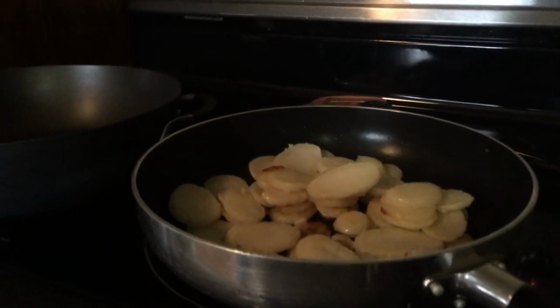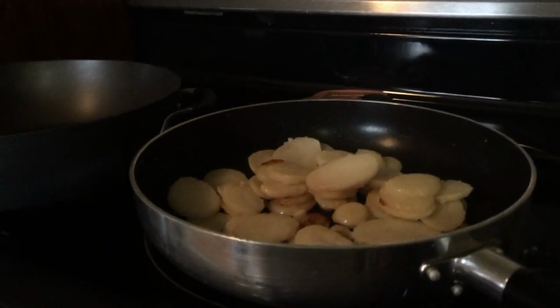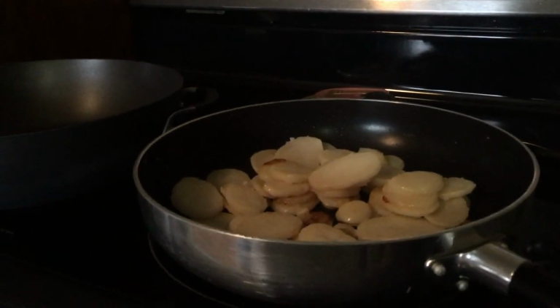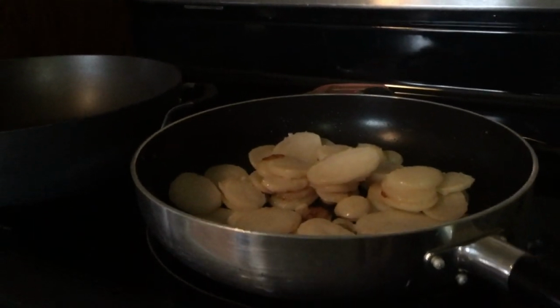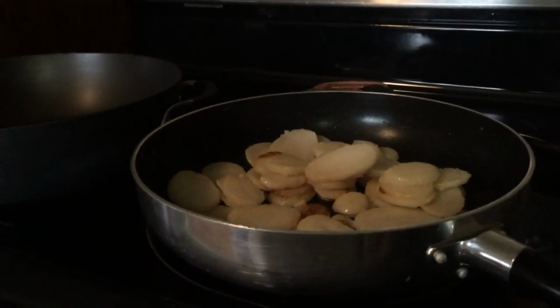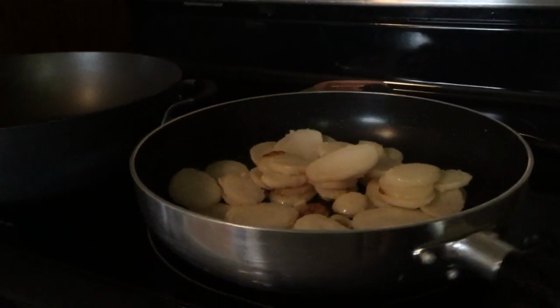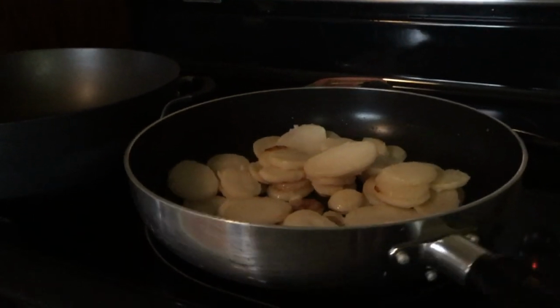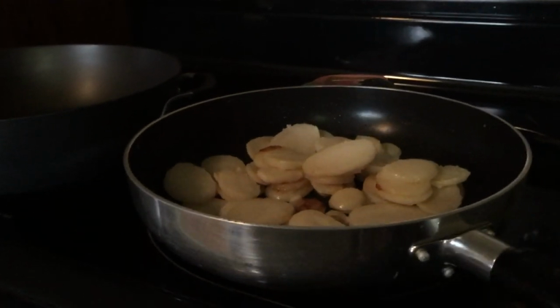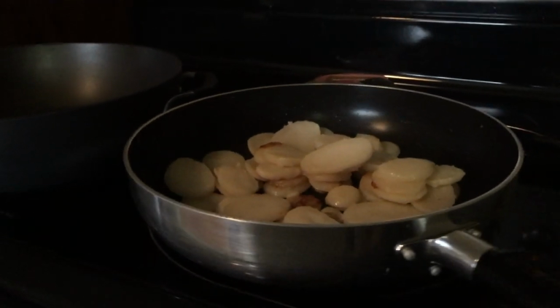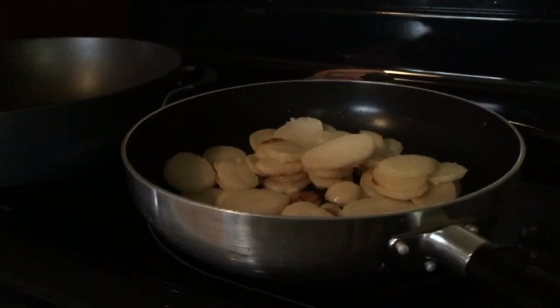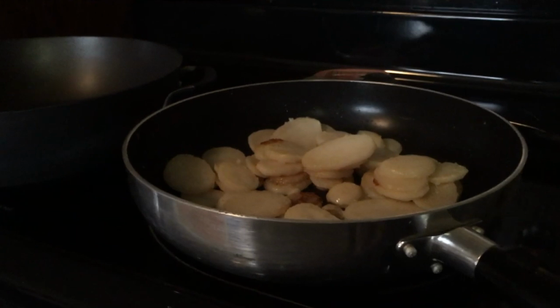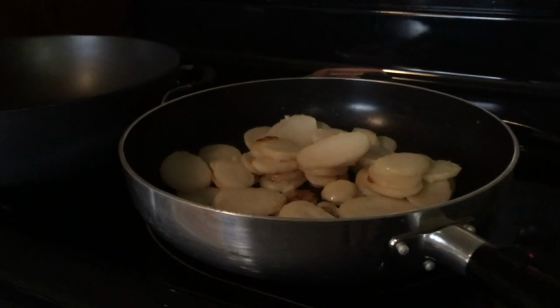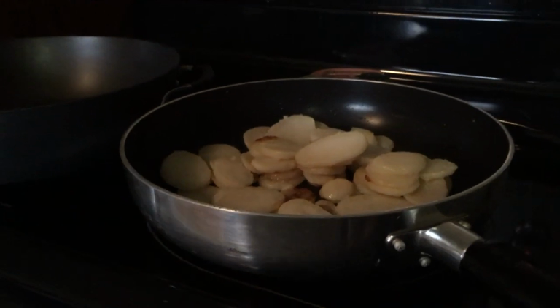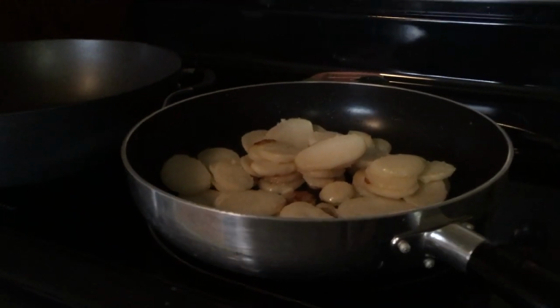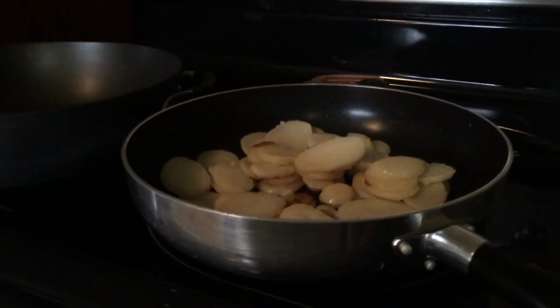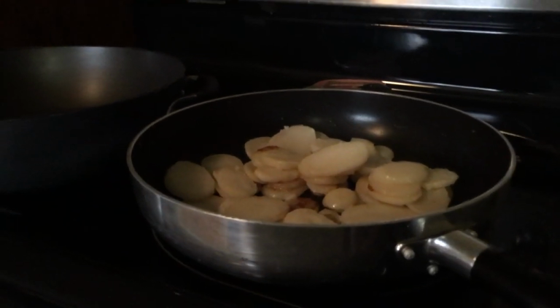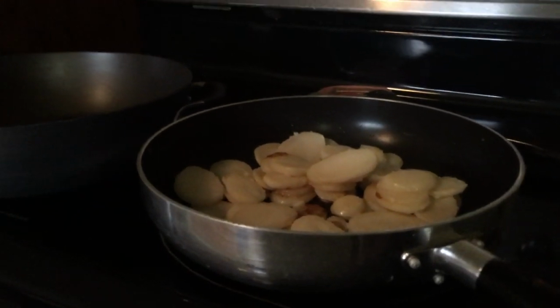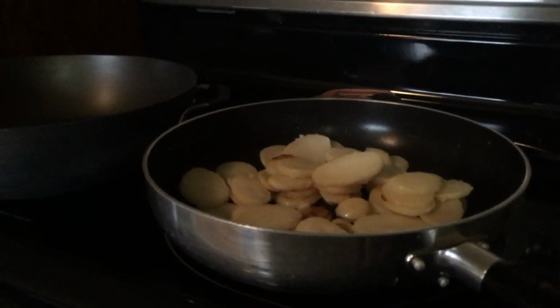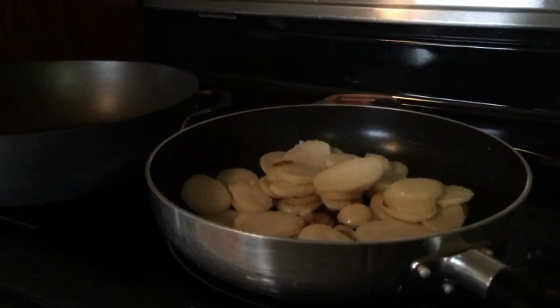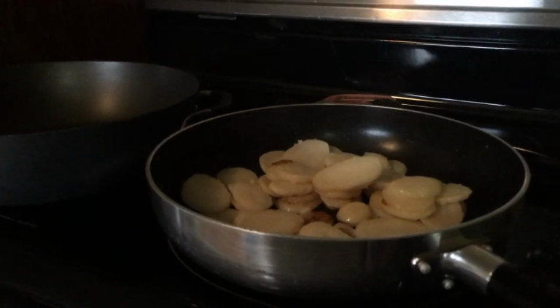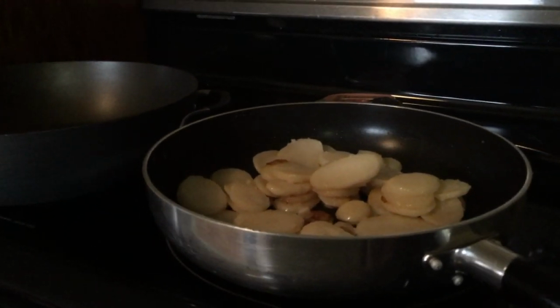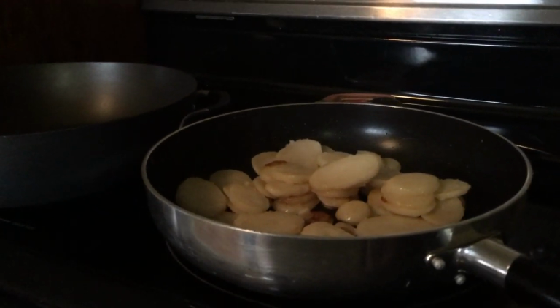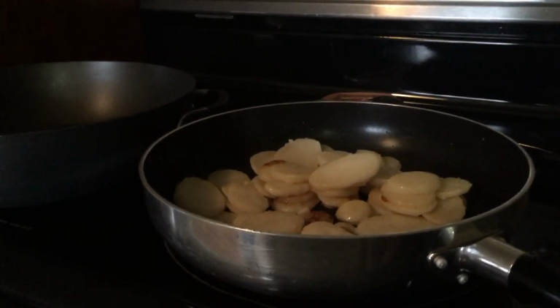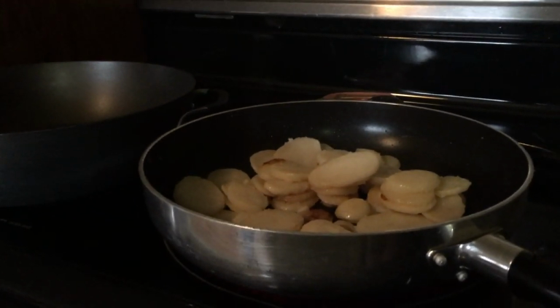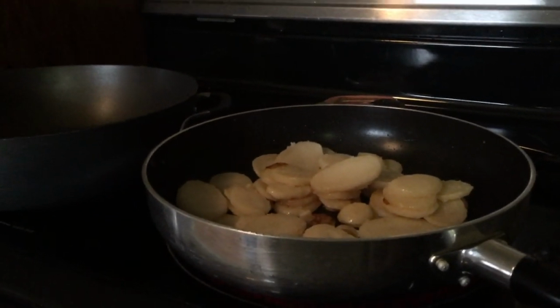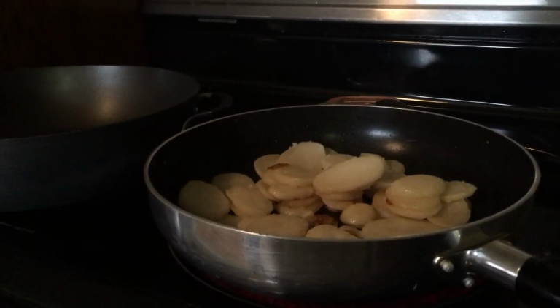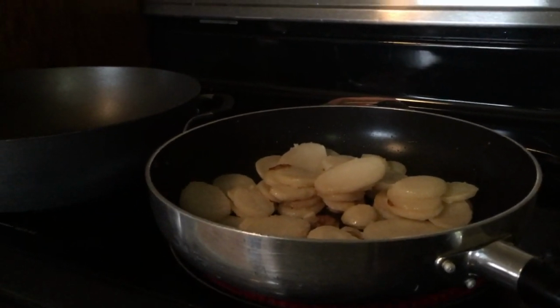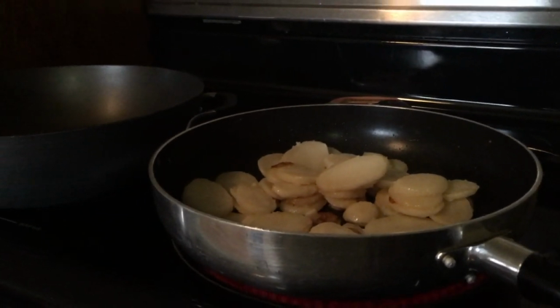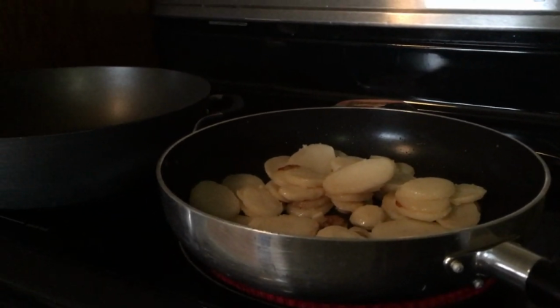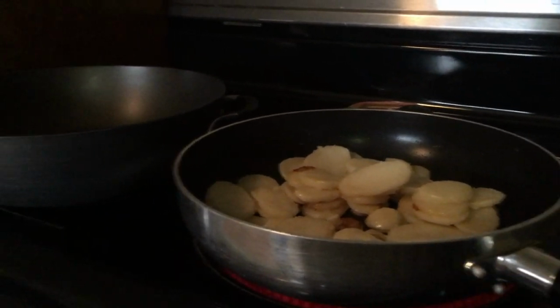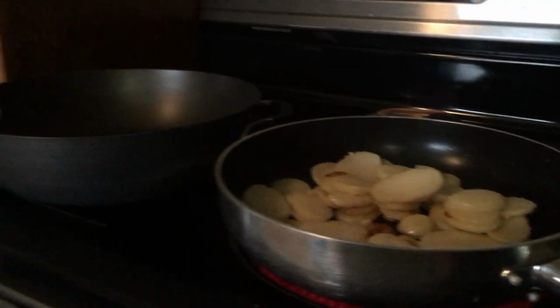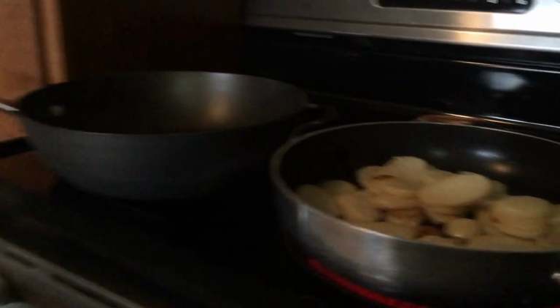The coffee is percolating. I'm going to let these fry up pretty much until done before I do the gravy, because once gravy time starts it goes pretty quick.